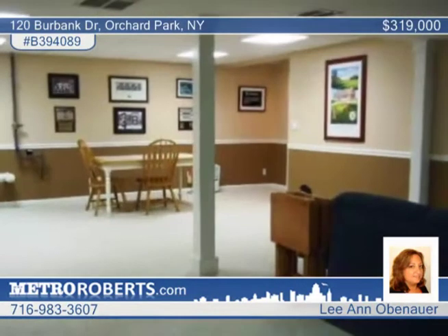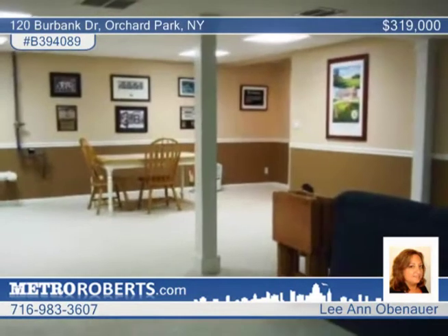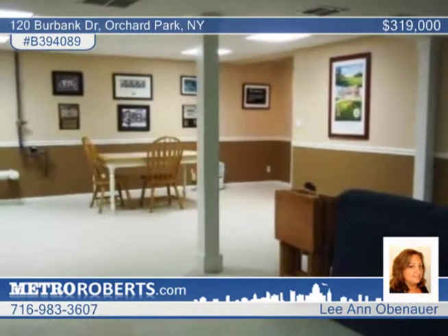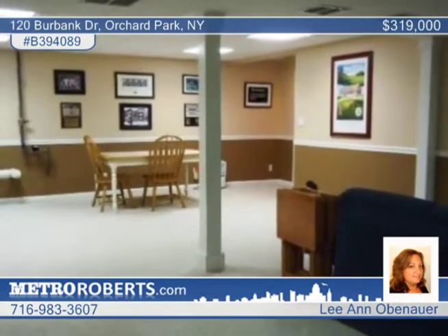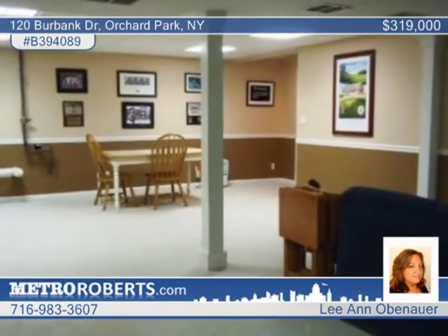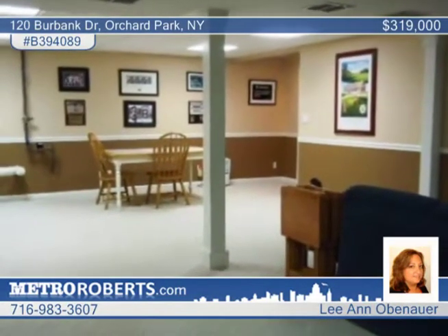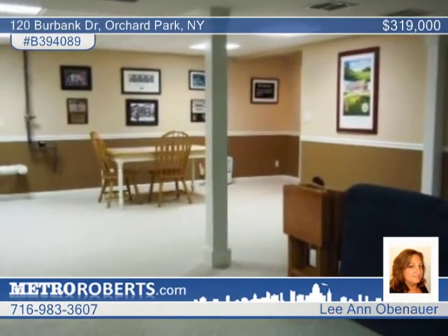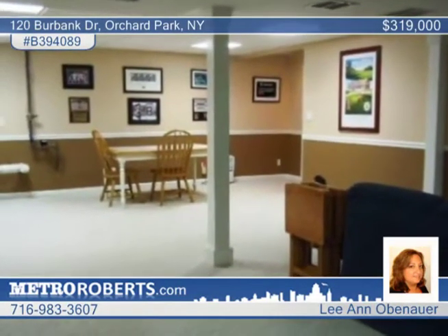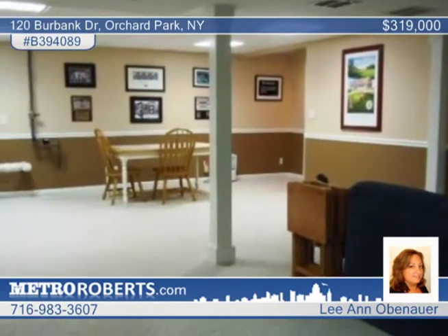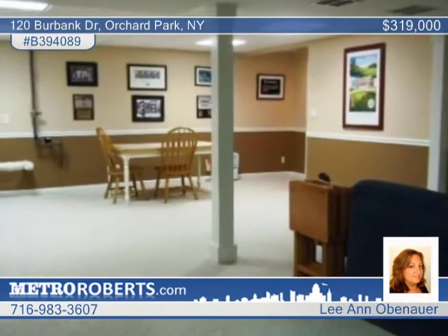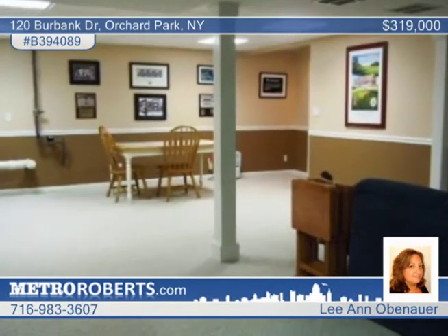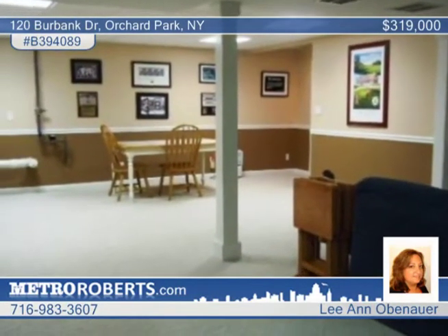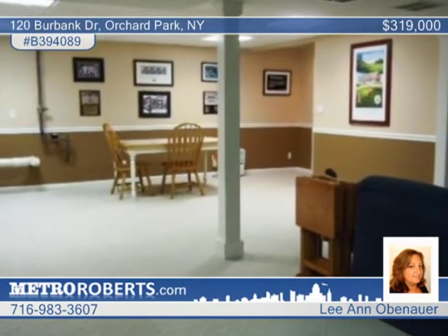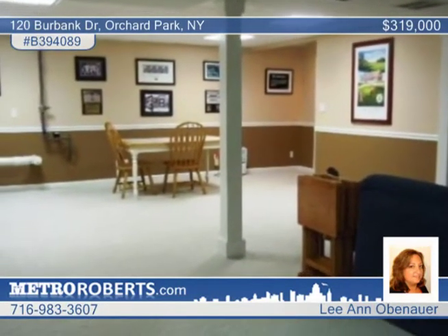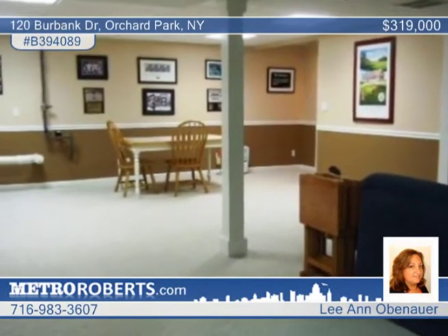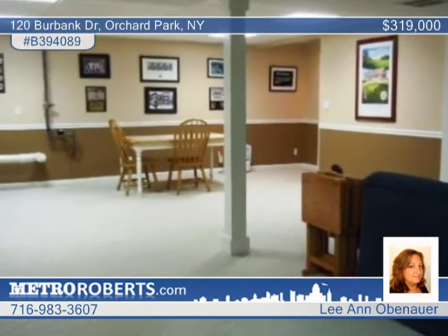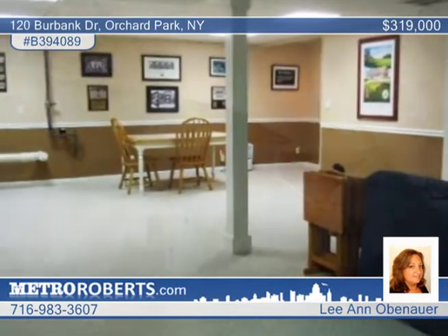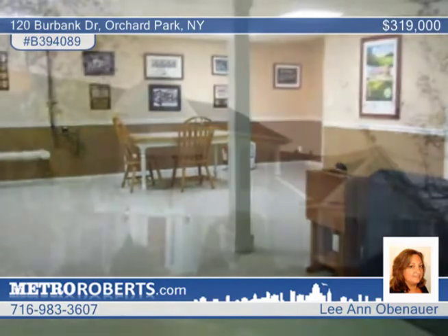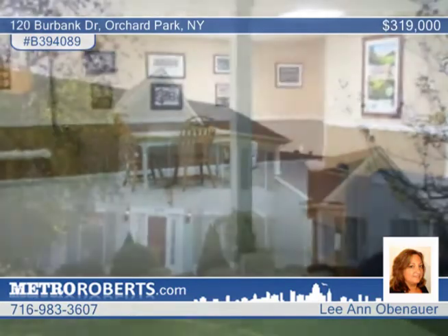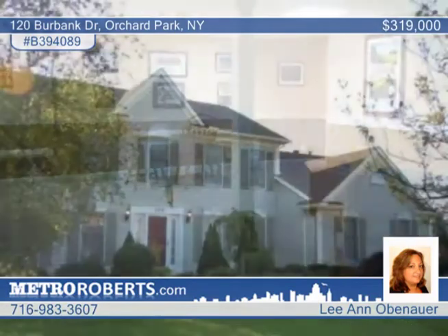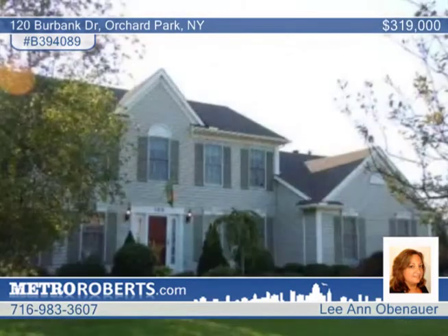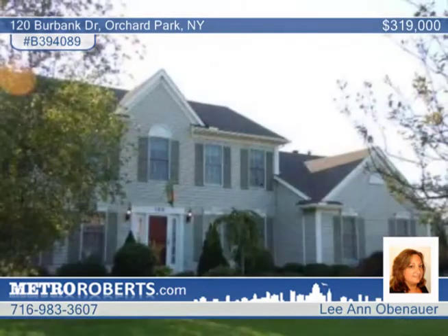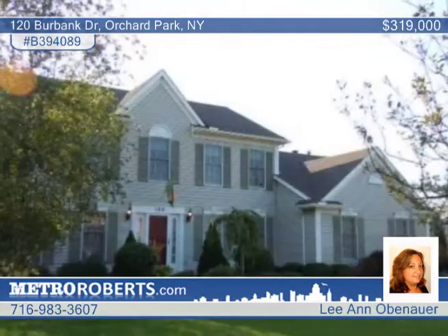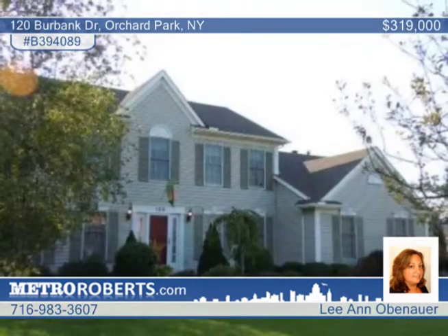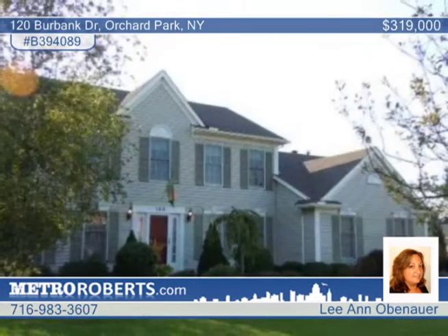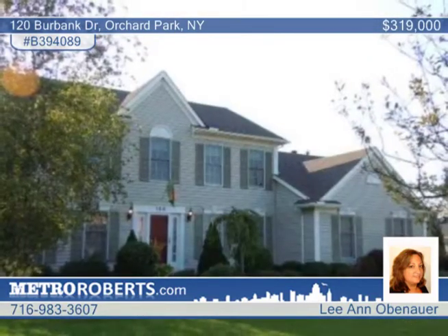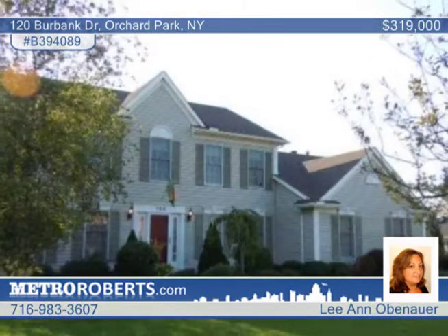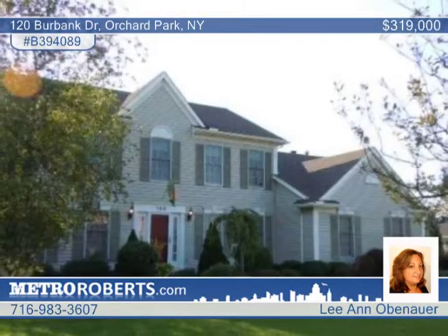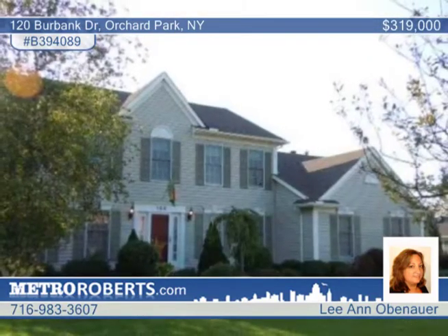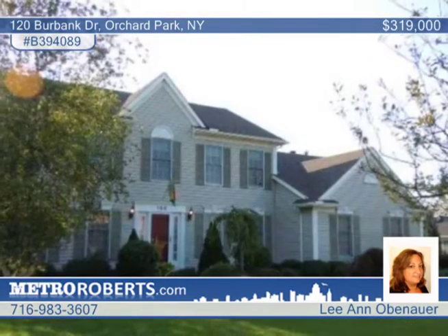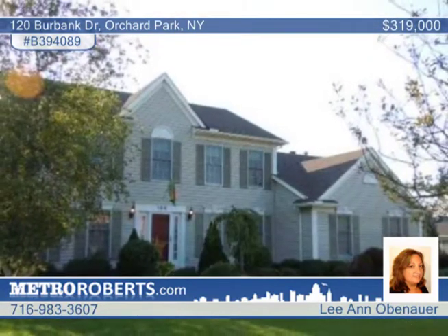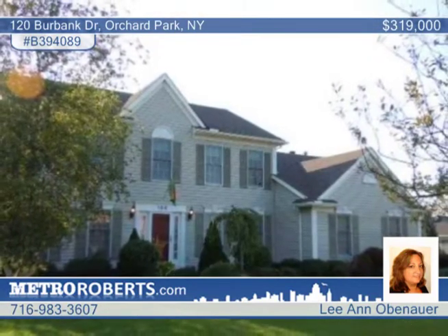Unilock paver patio and Colley inground pool. Treat yourself to a tour with Leanne Obenhauer.